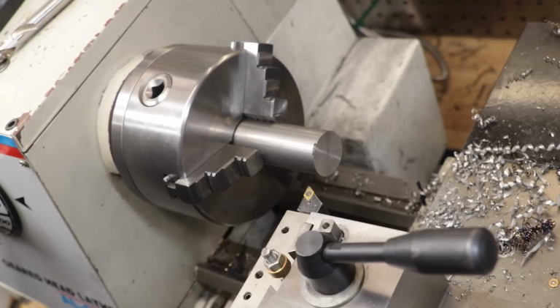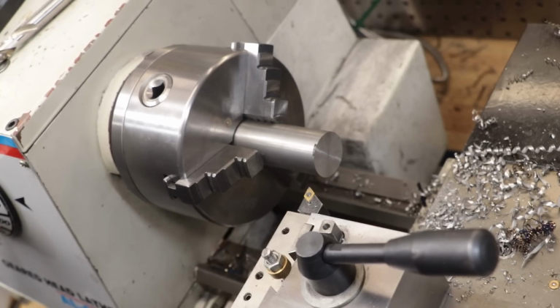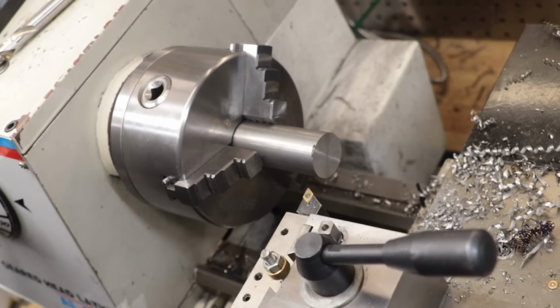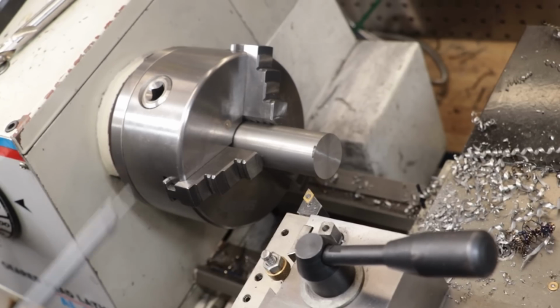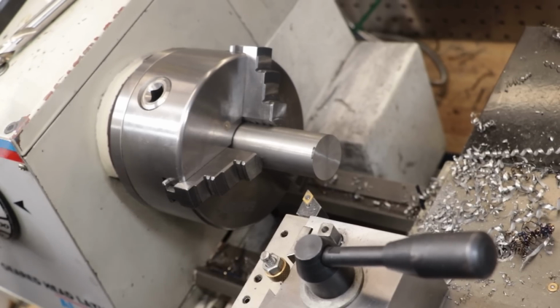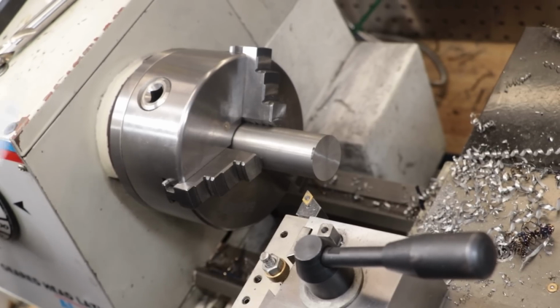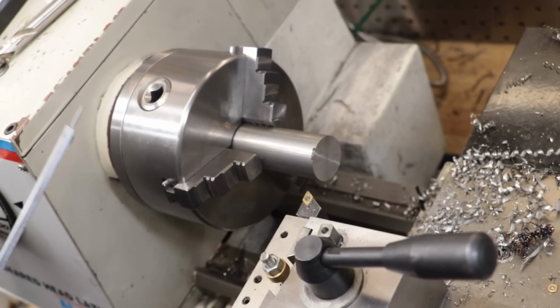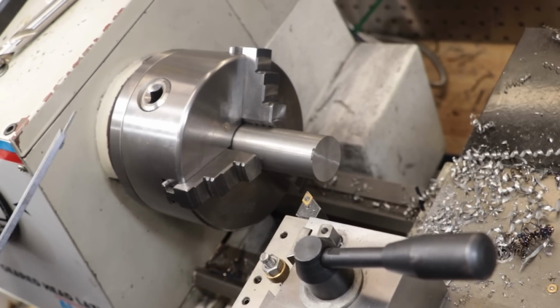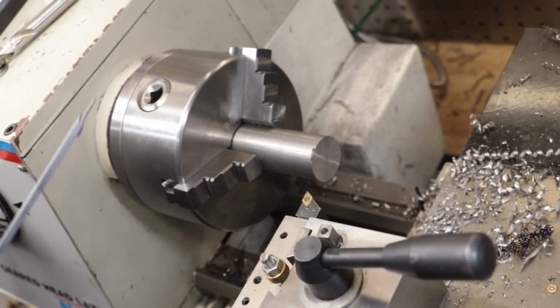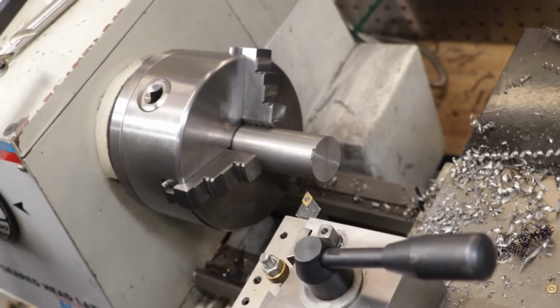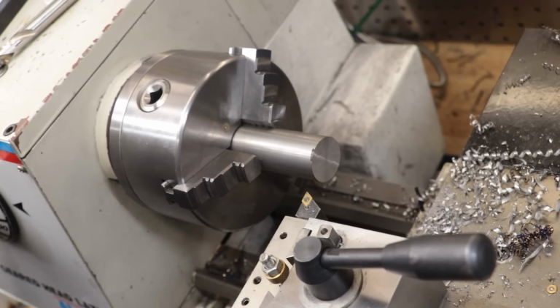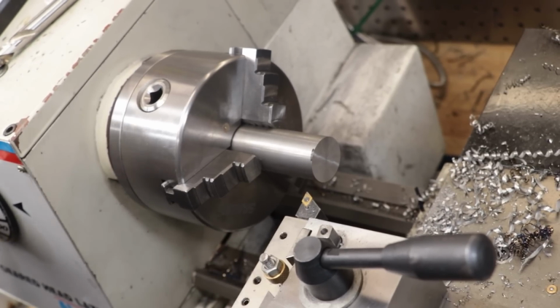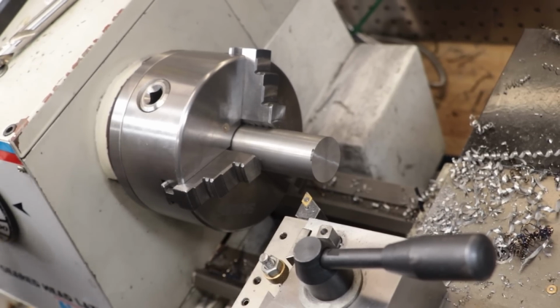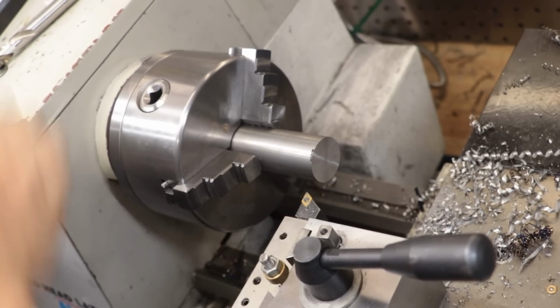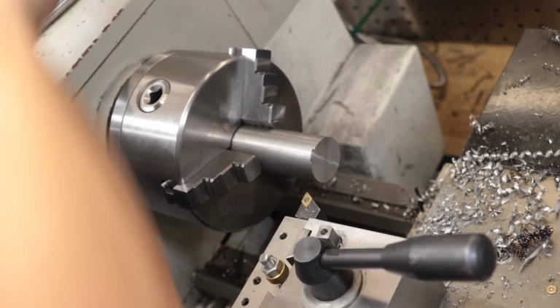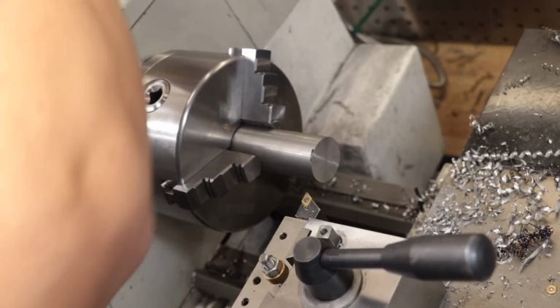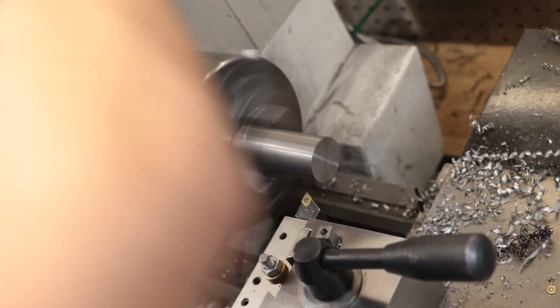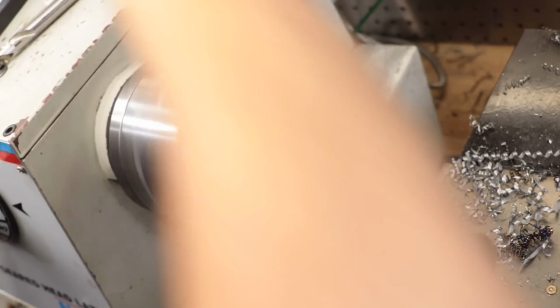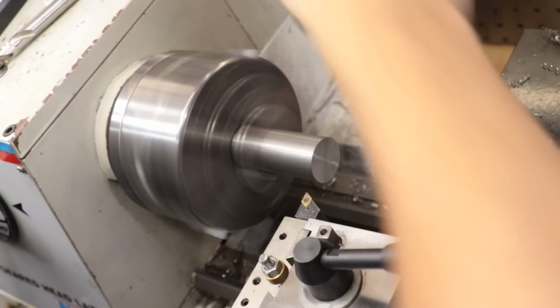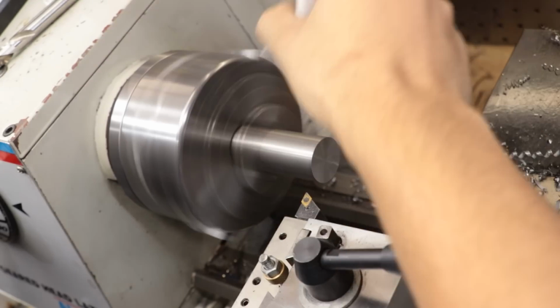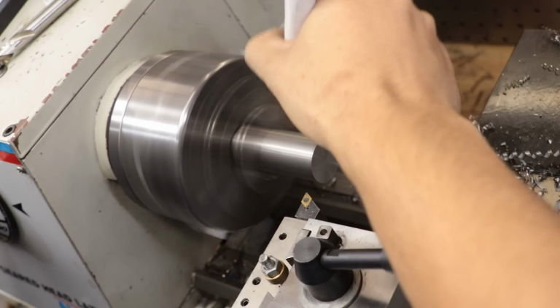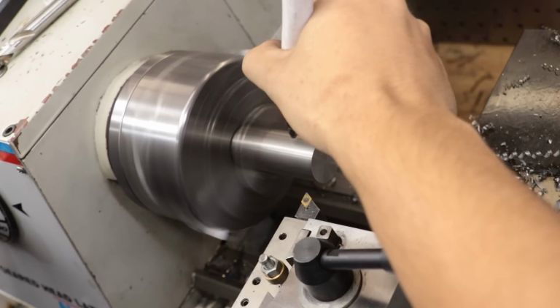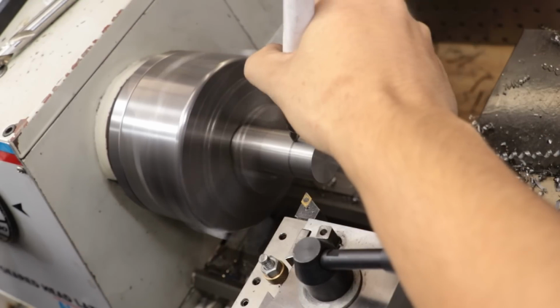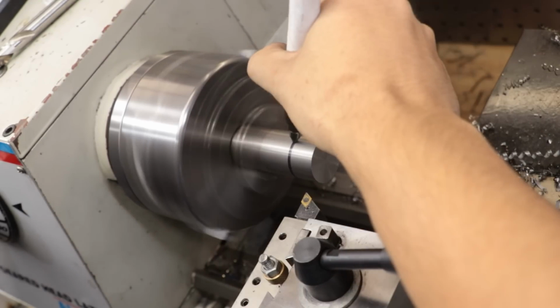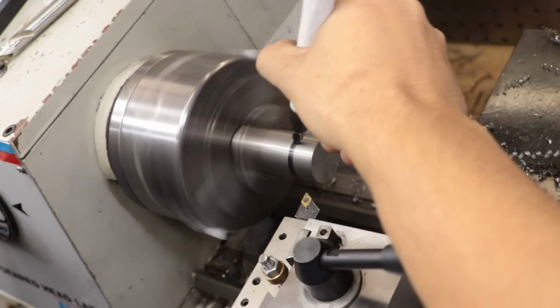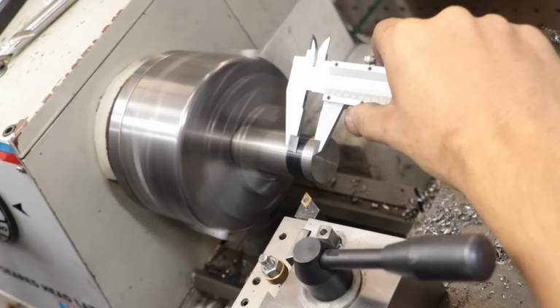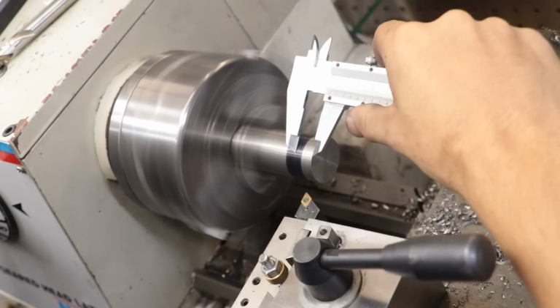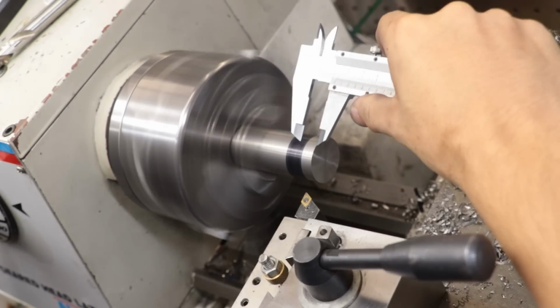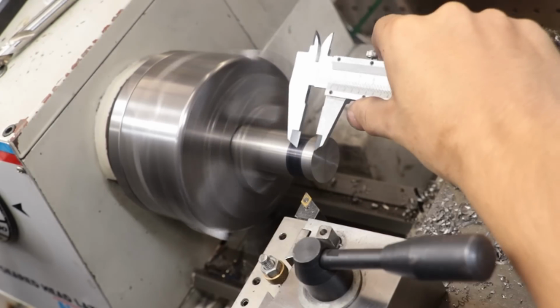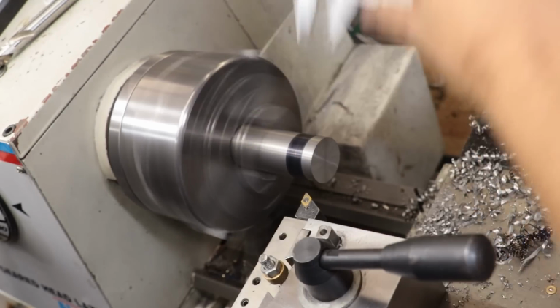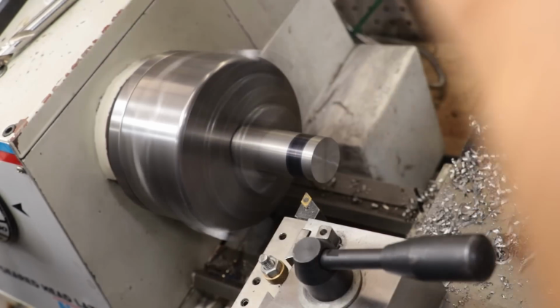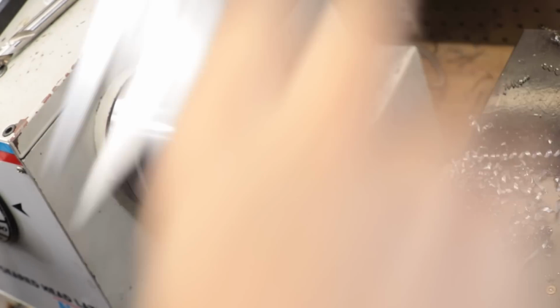The next thing to do is take a piece of steel and turn down the clamping part.